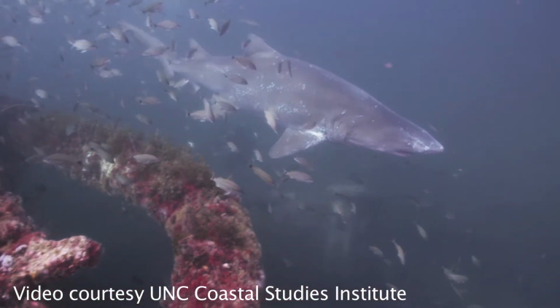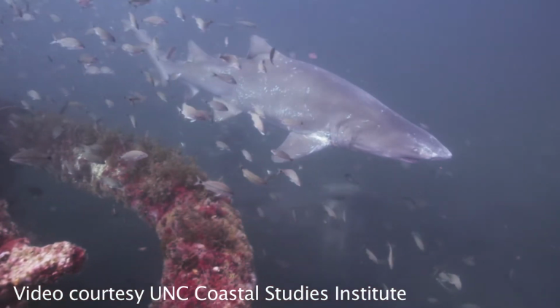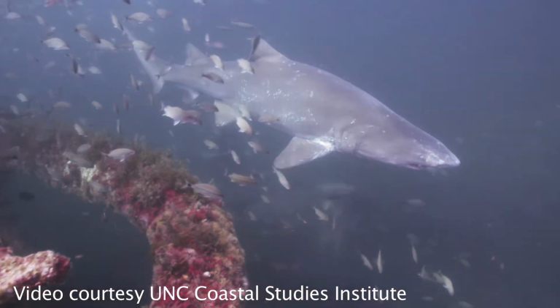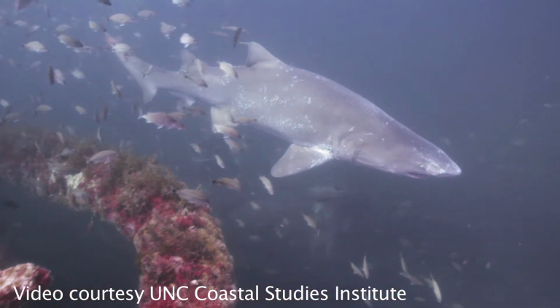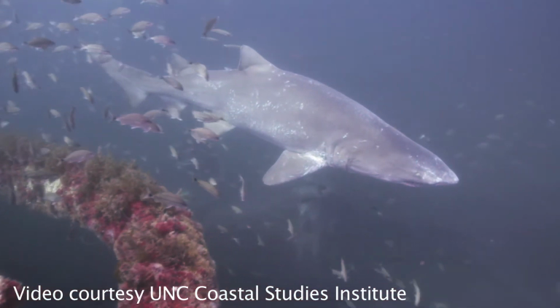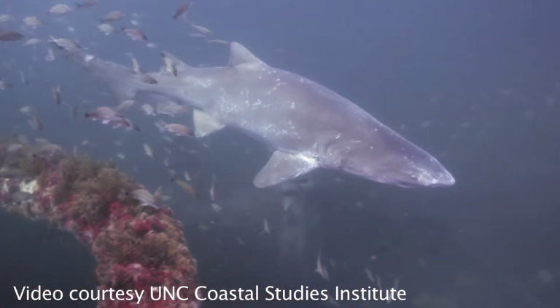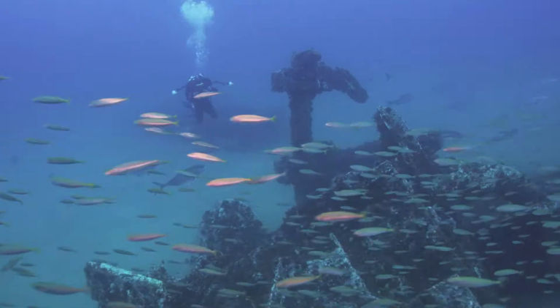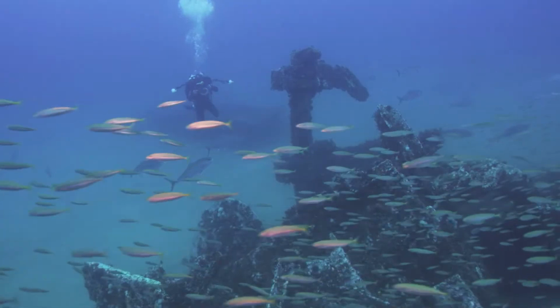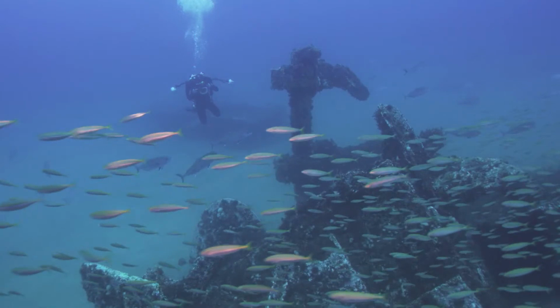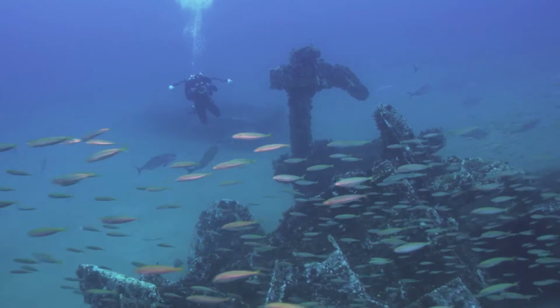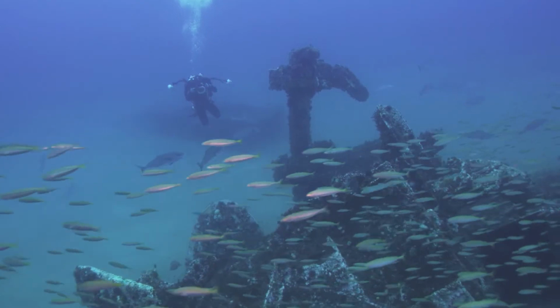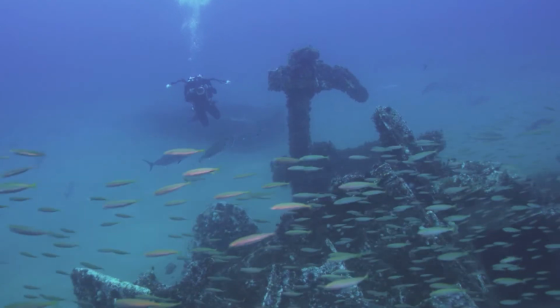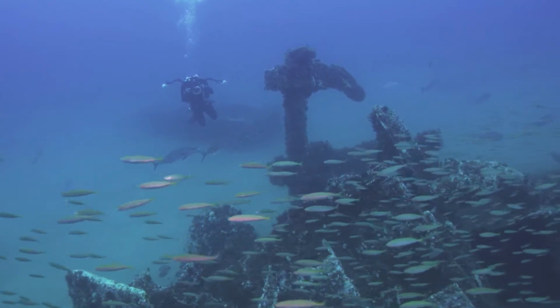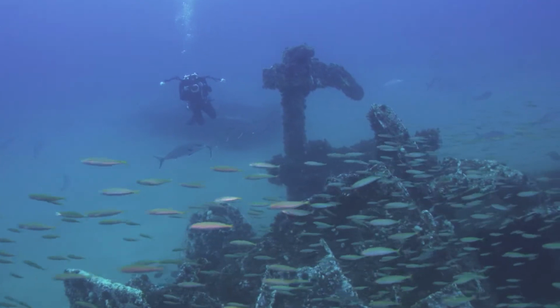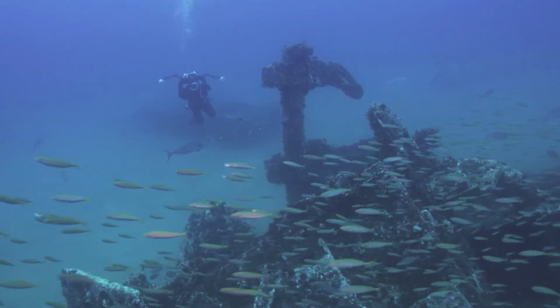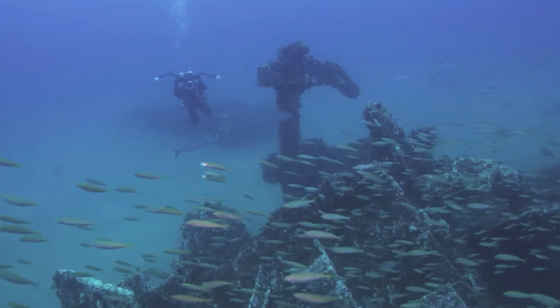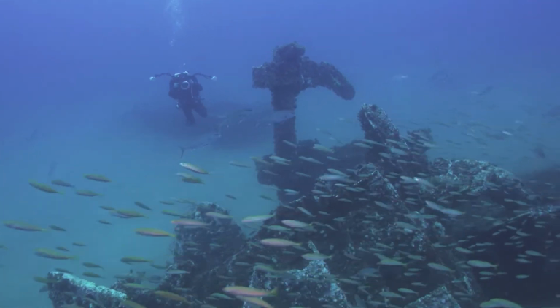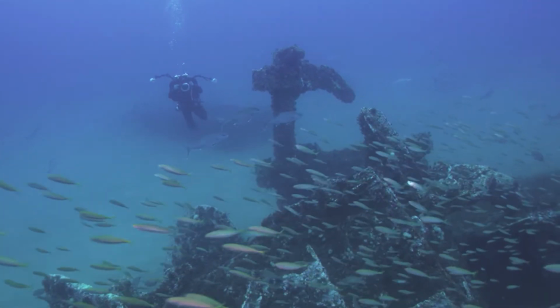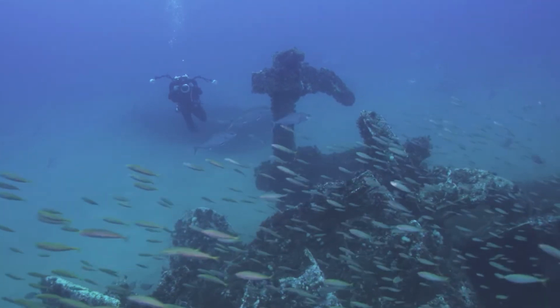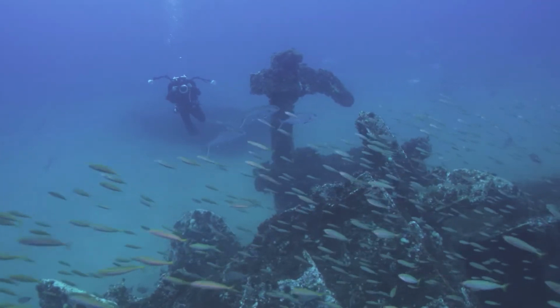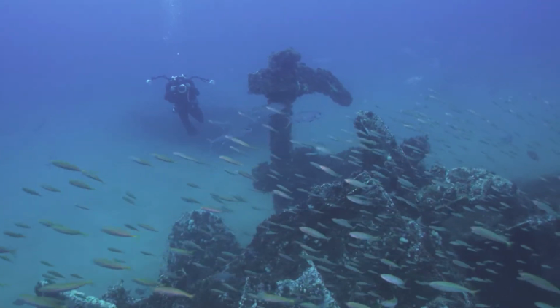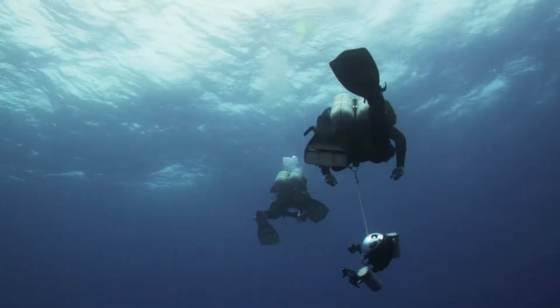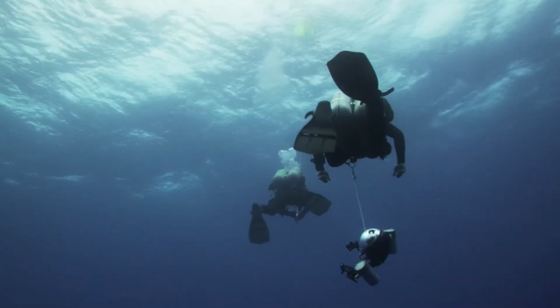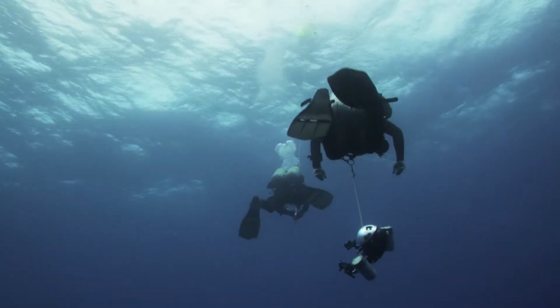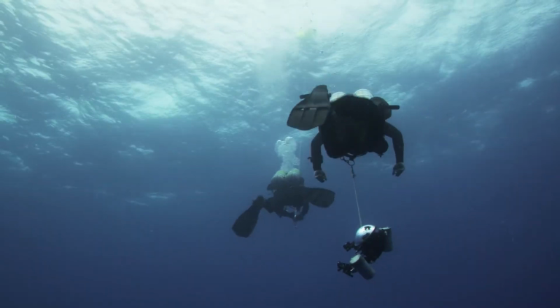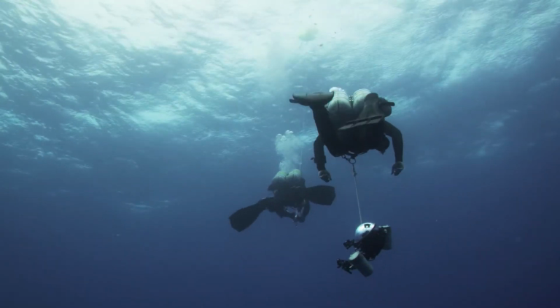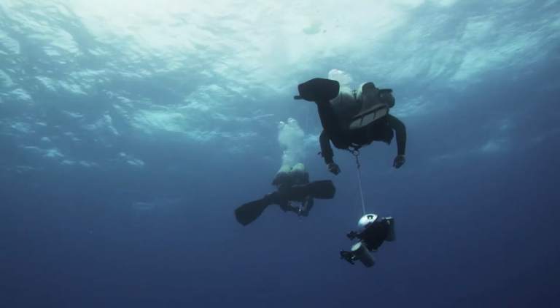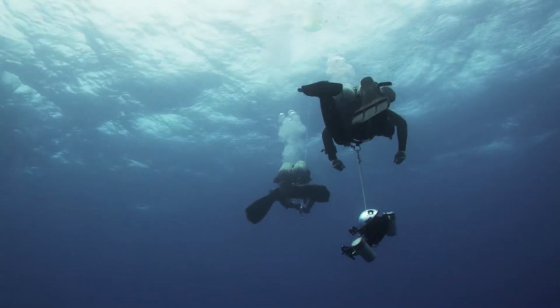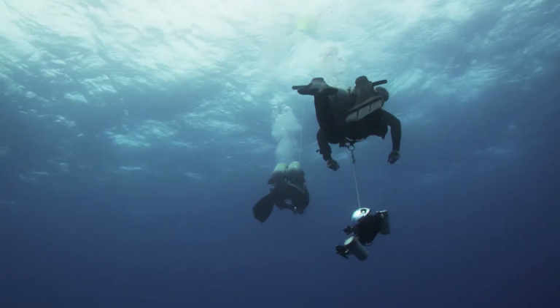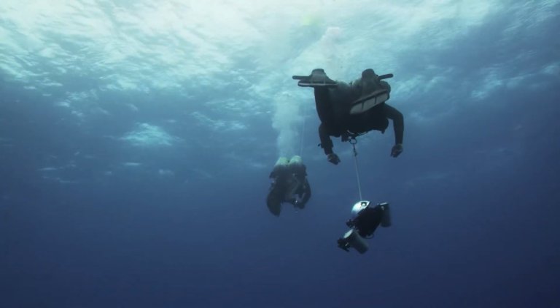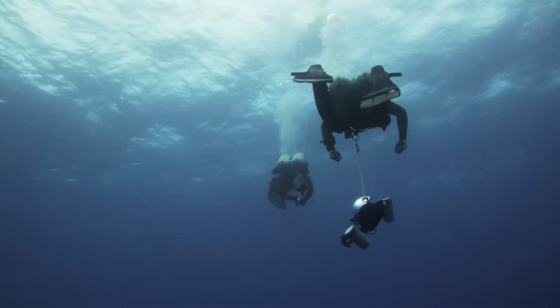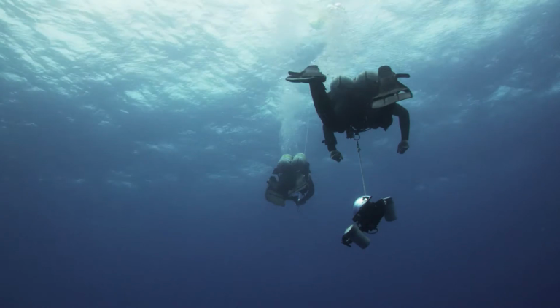The Battle of the Atlantic in general really took place from the North Sea all the way down to the southern tip of Africa. It really encompassed — it was truly an oceanic war.